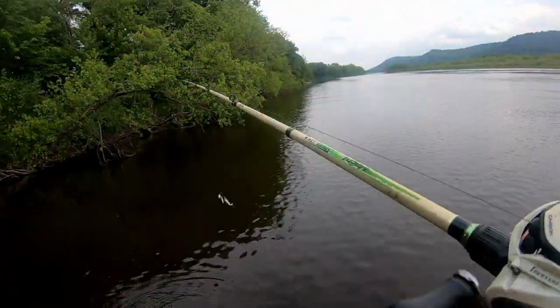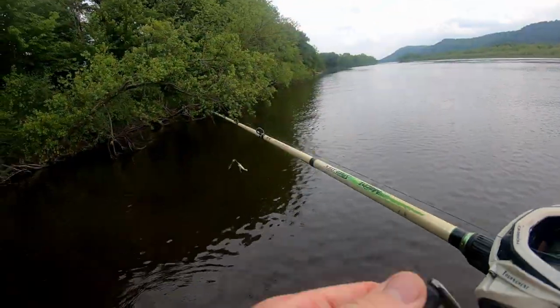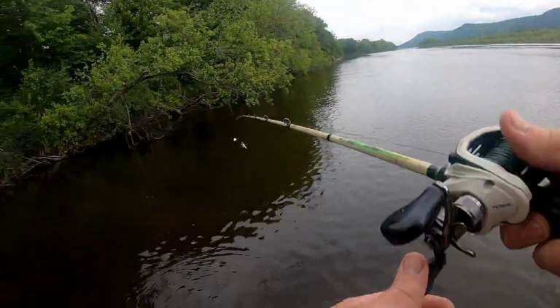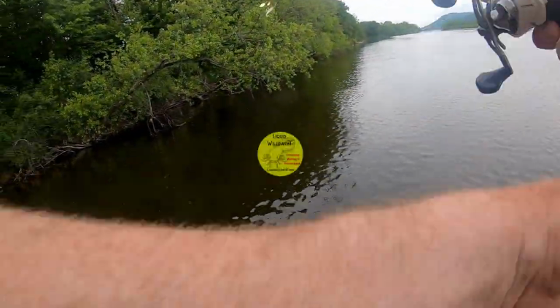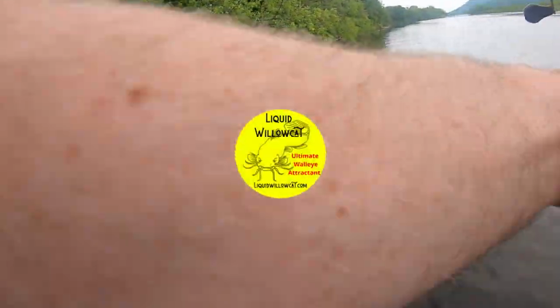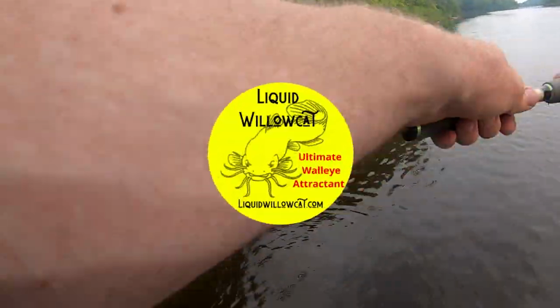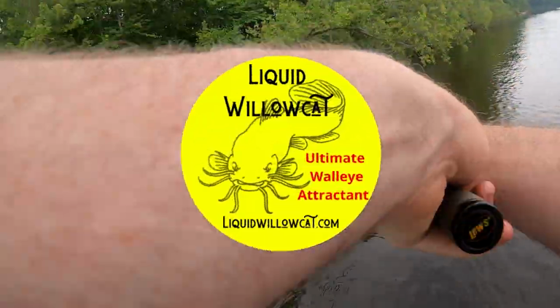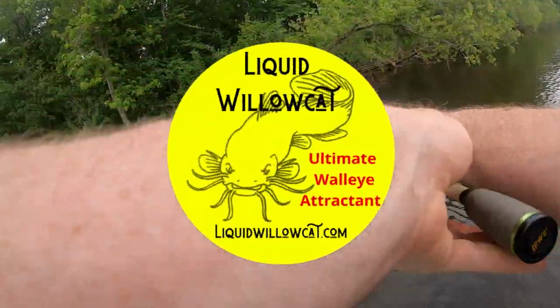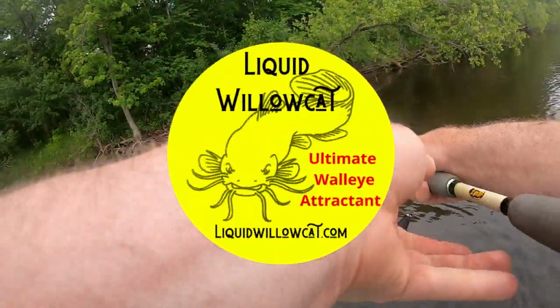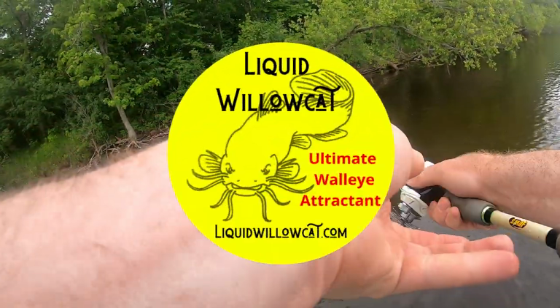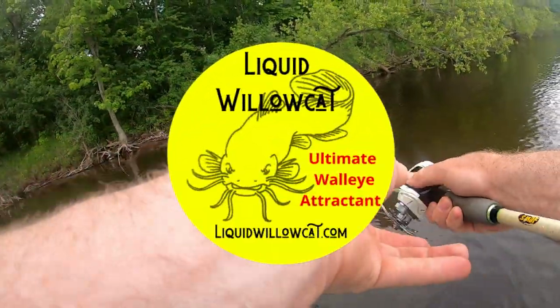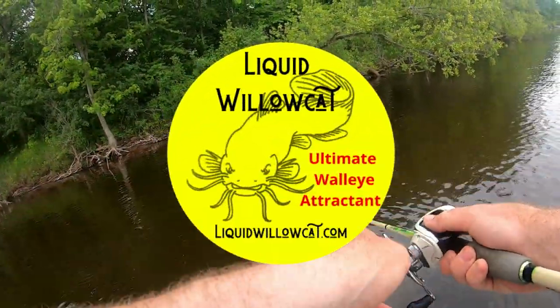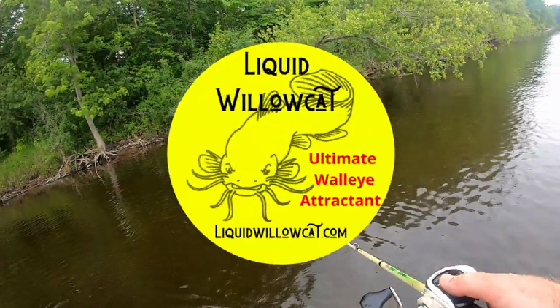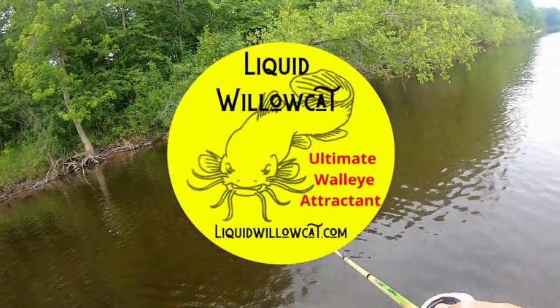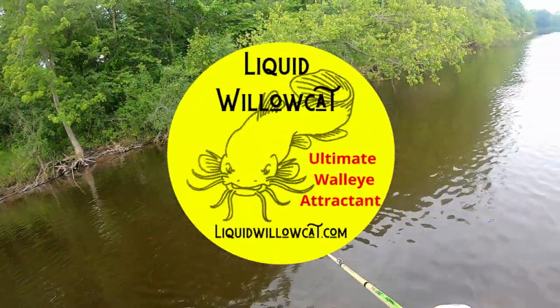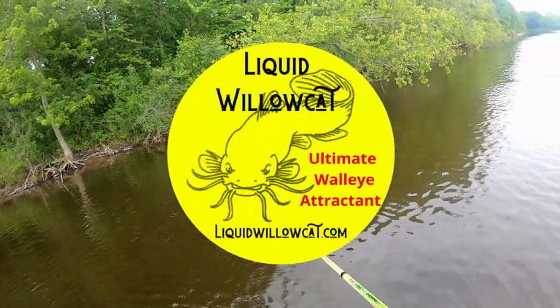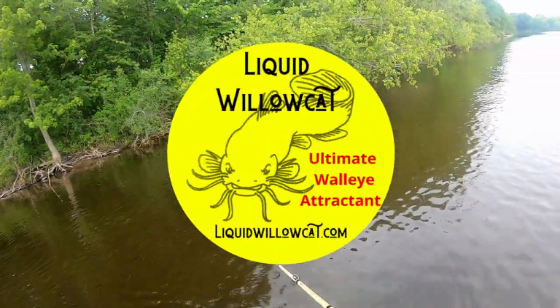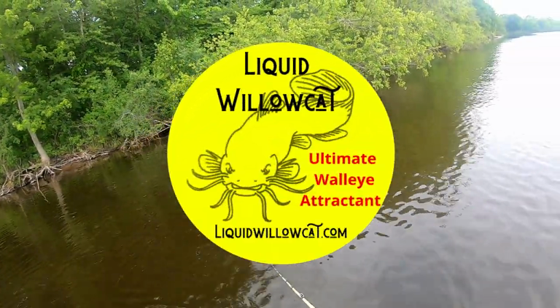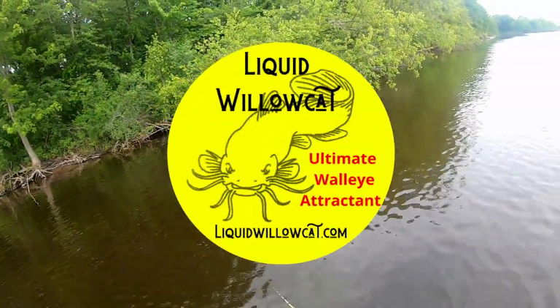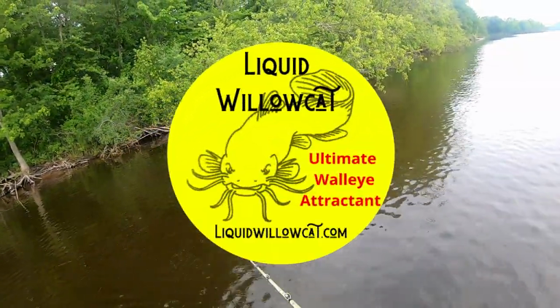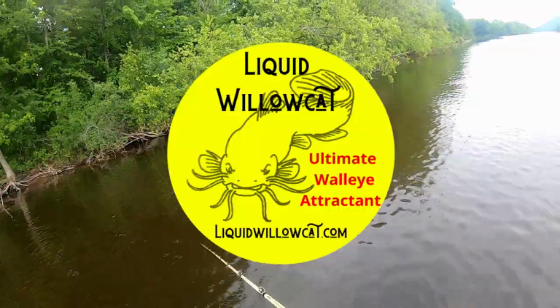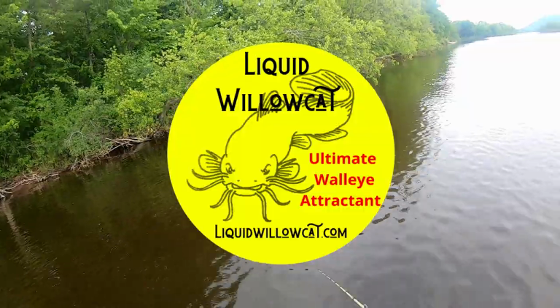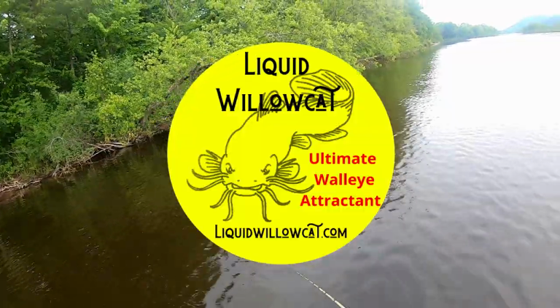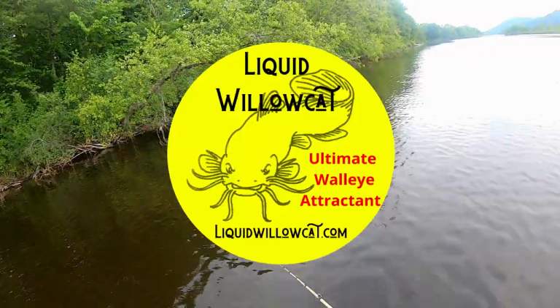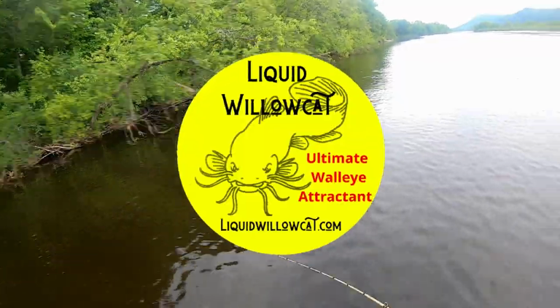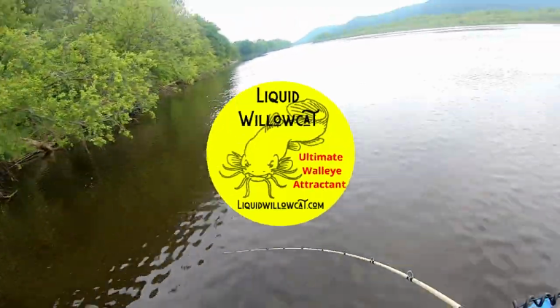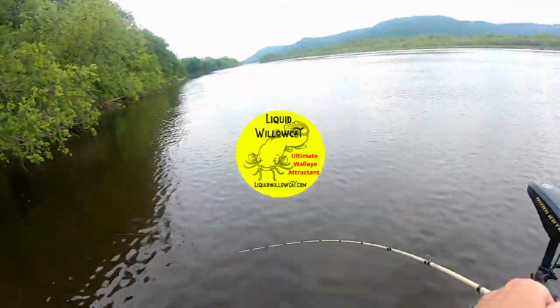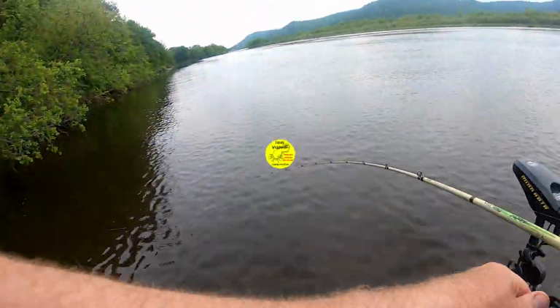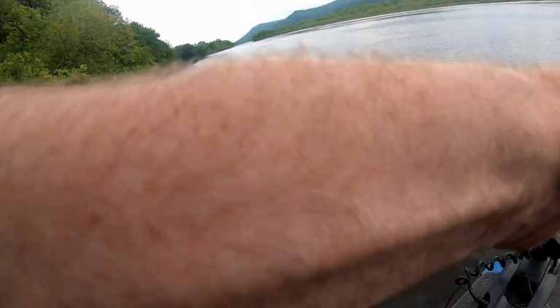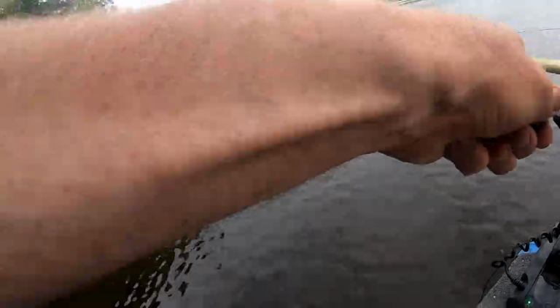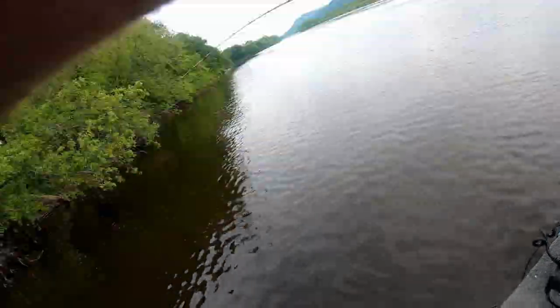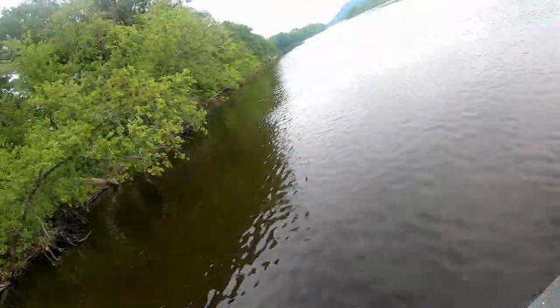Today's video is brought to you by Liquid Willow Cat. Go to liquidwillowcat.com to see their full product lineup.